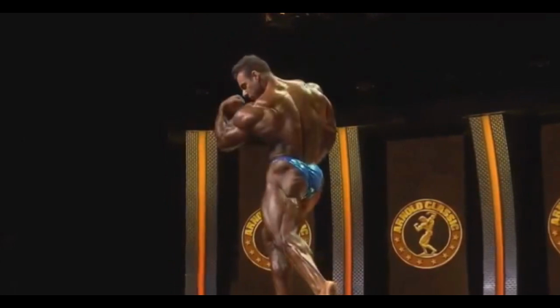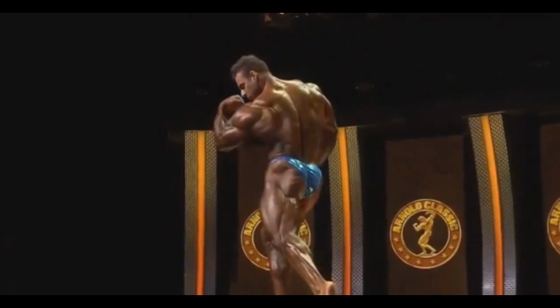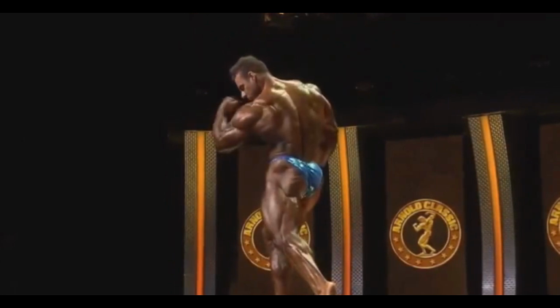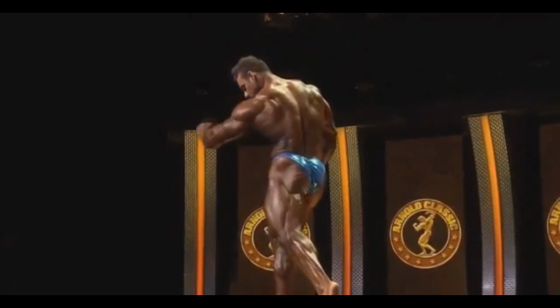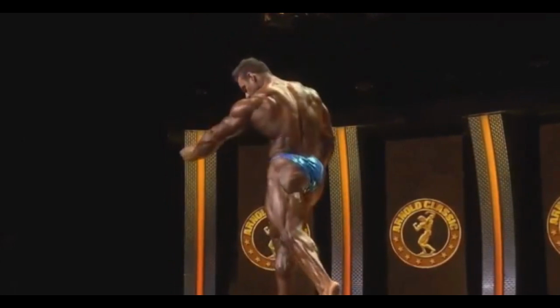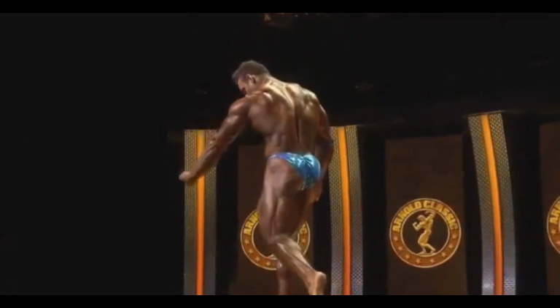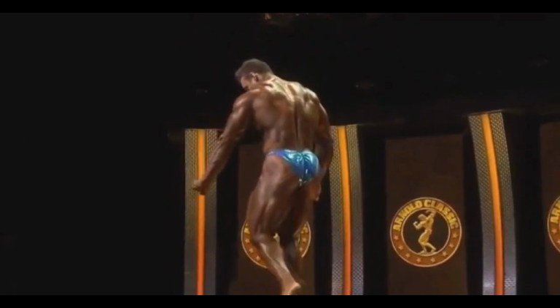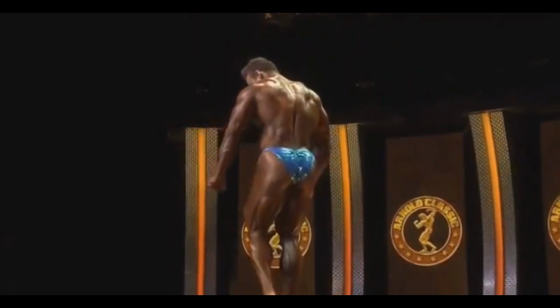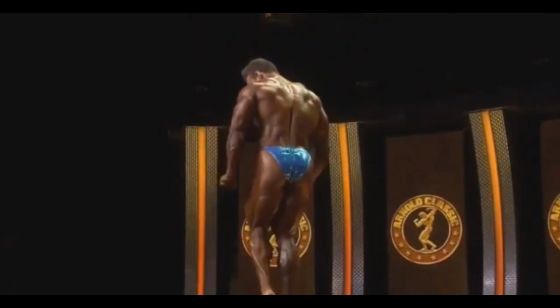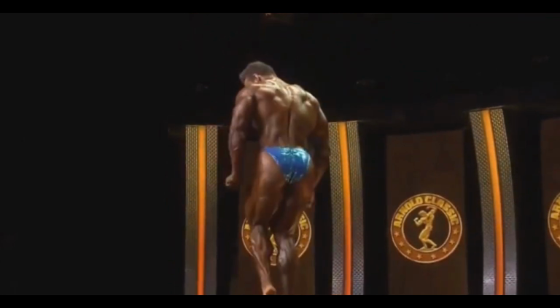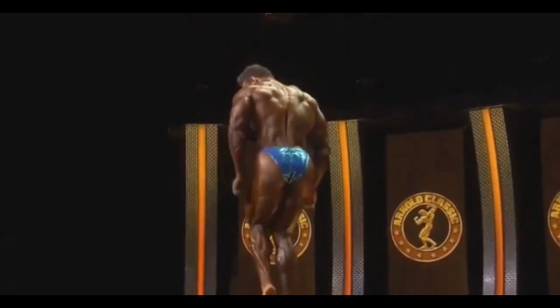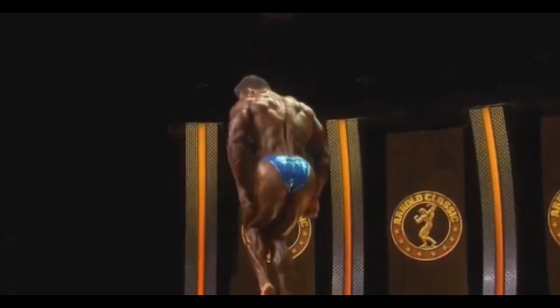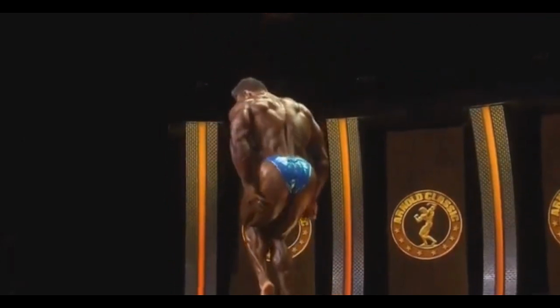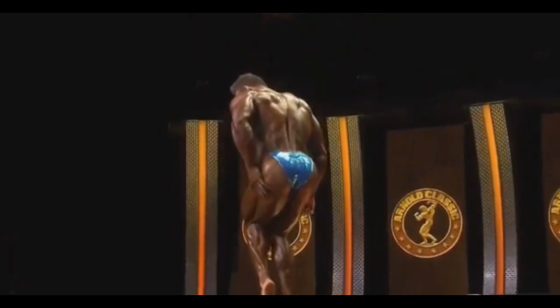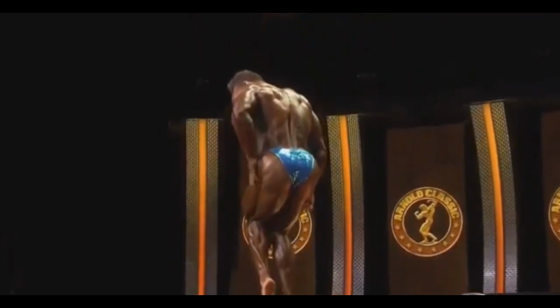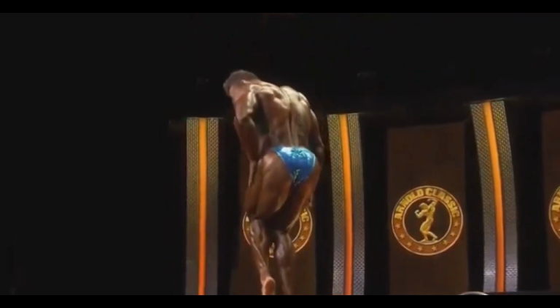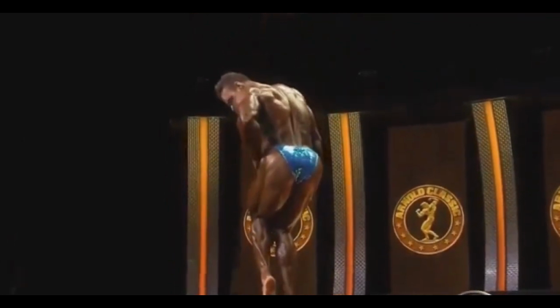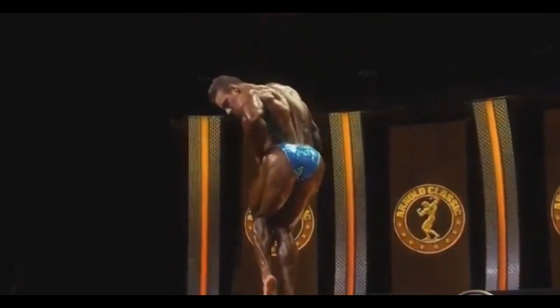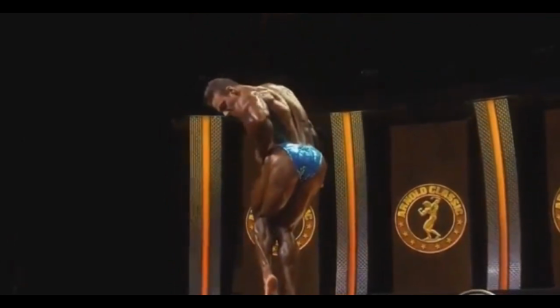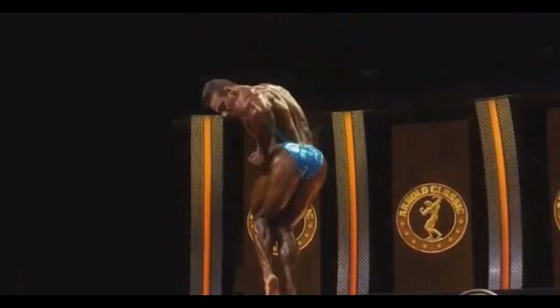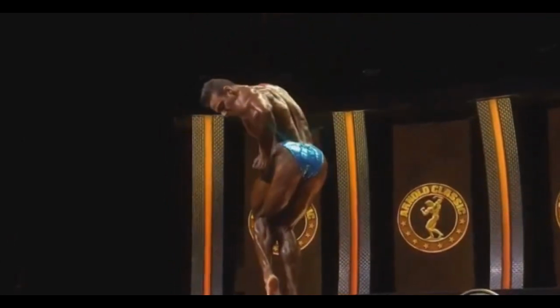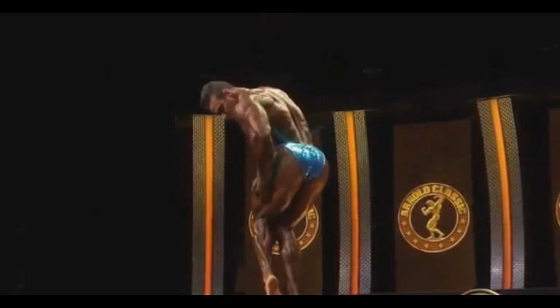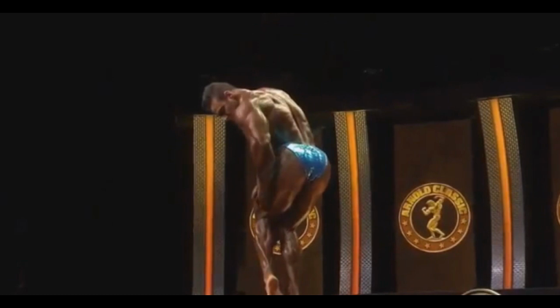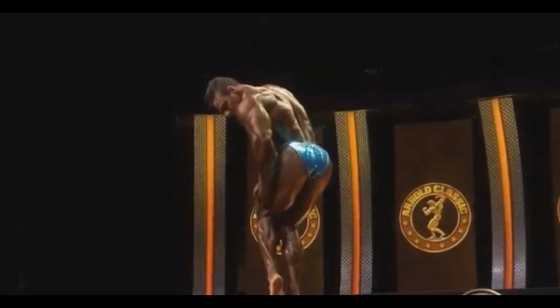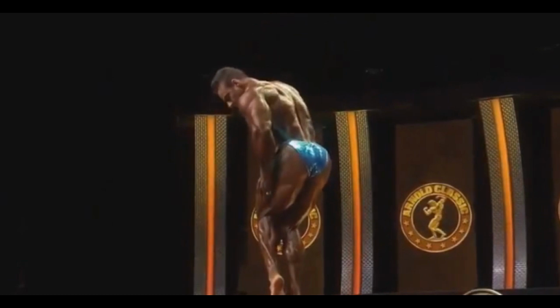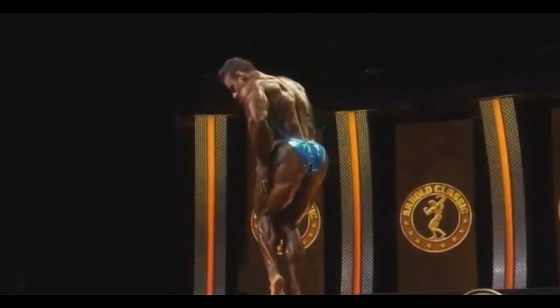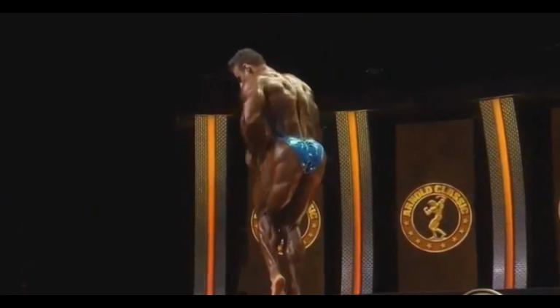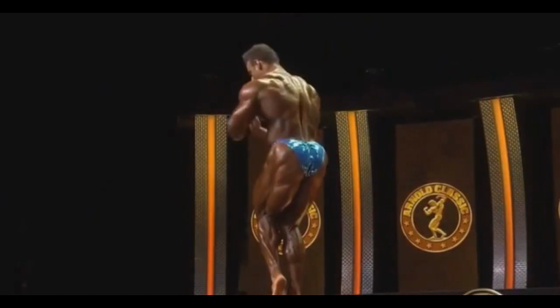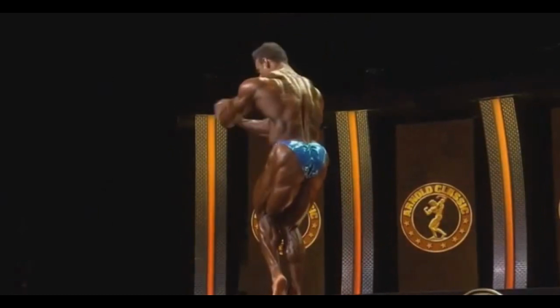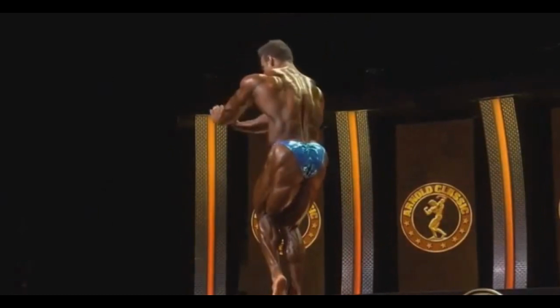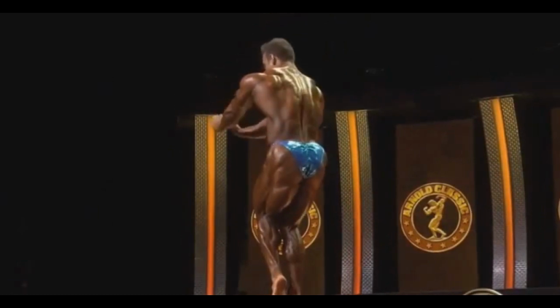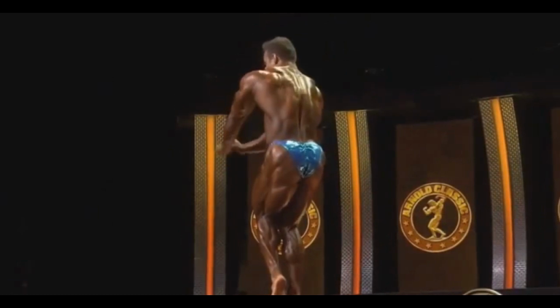The legs are looking insane. The hamstrings, the glutes, the lower back — everything is tight and on point.